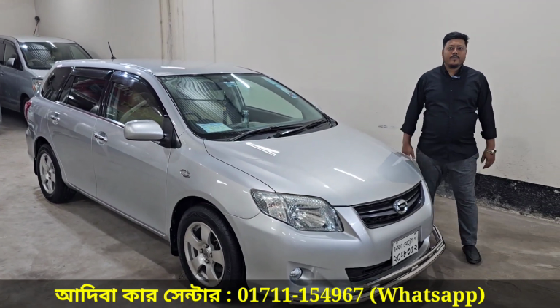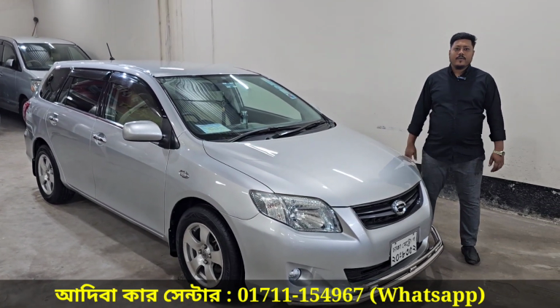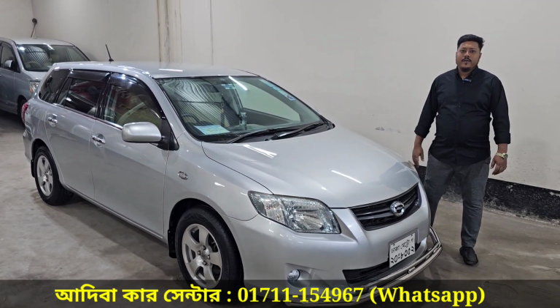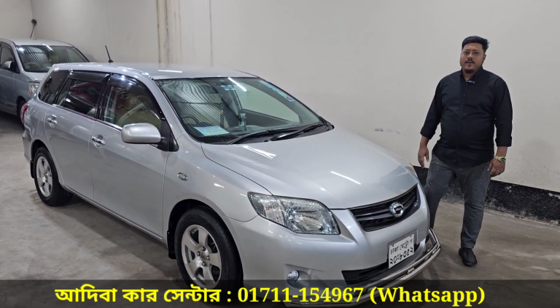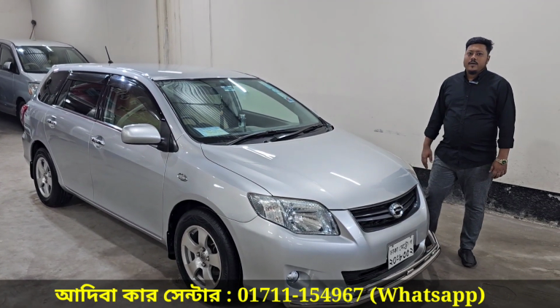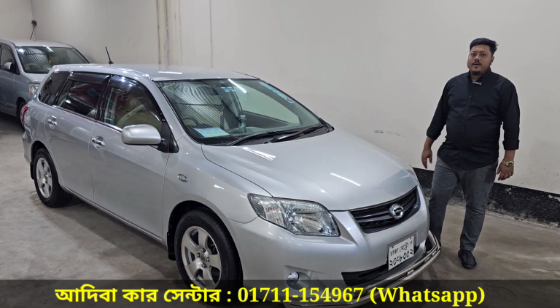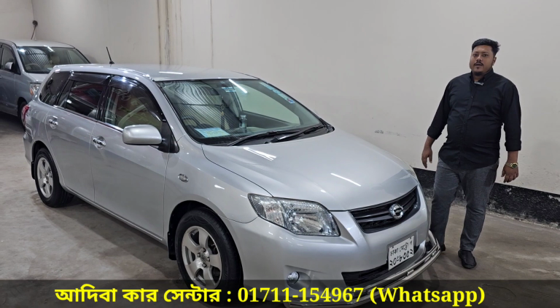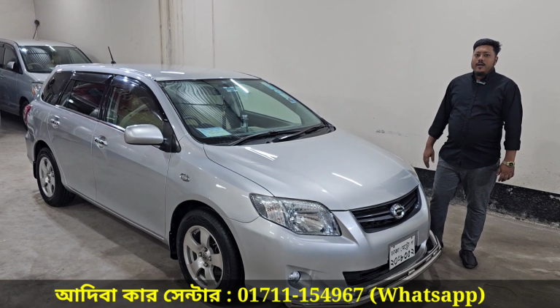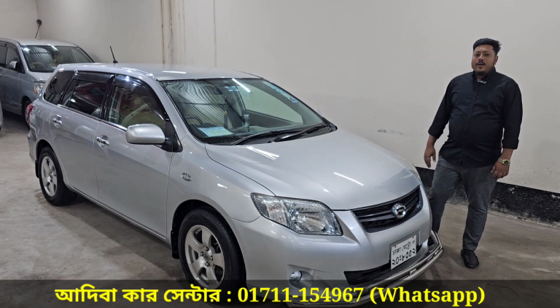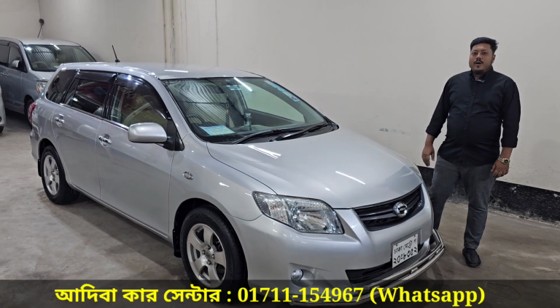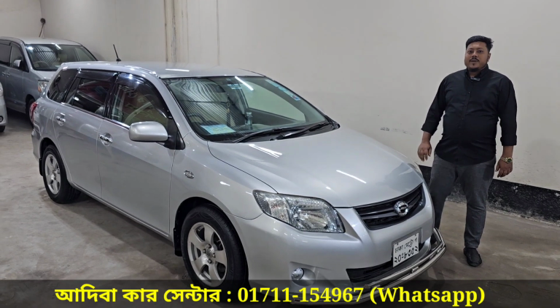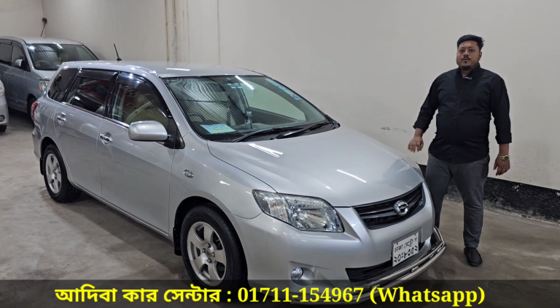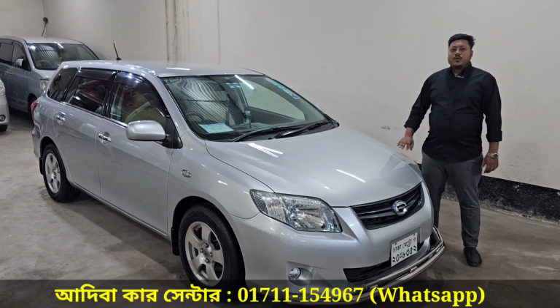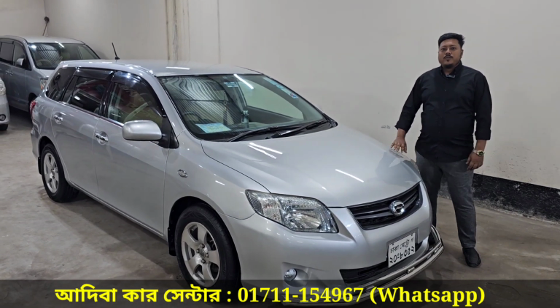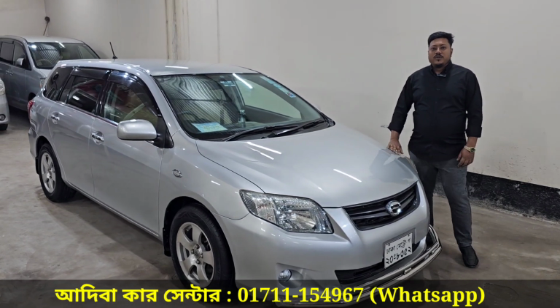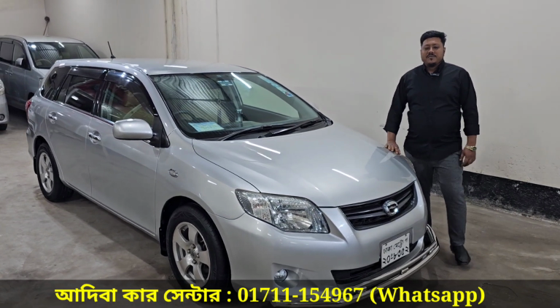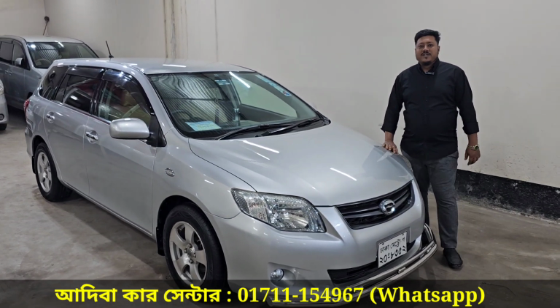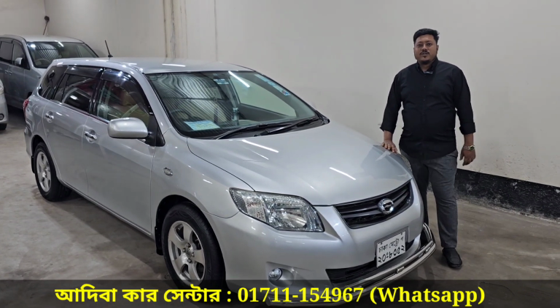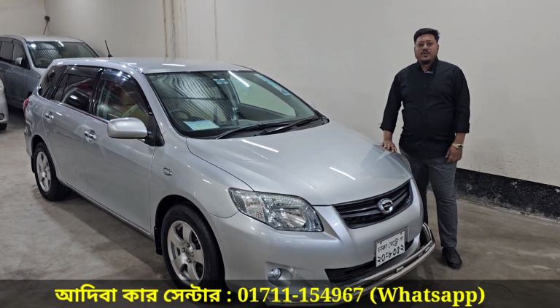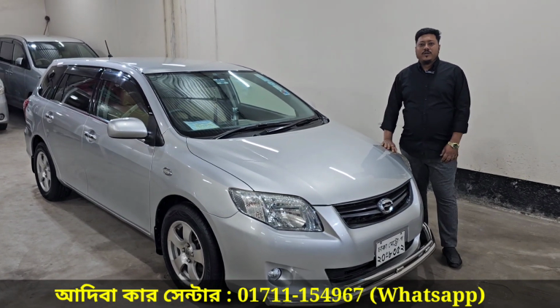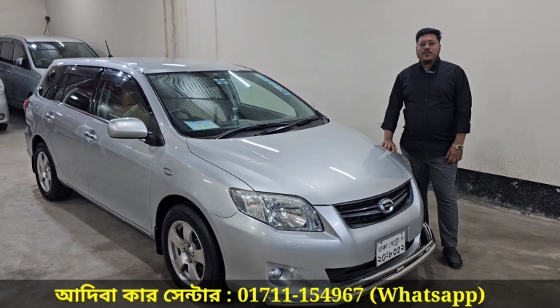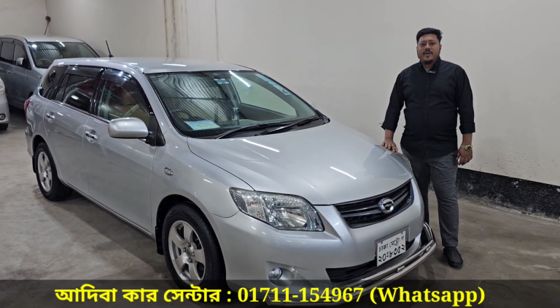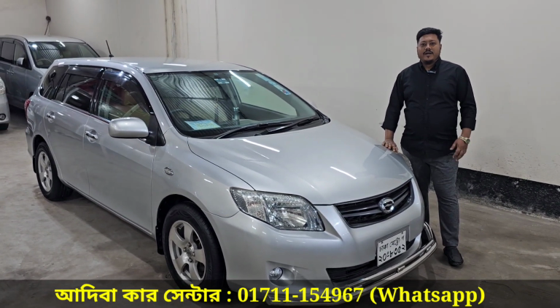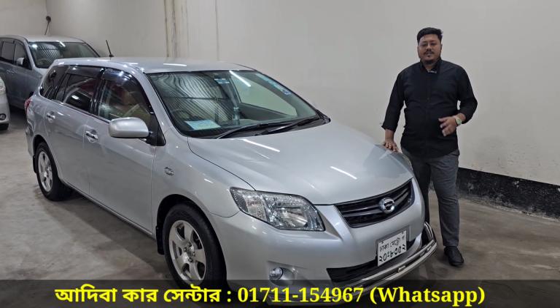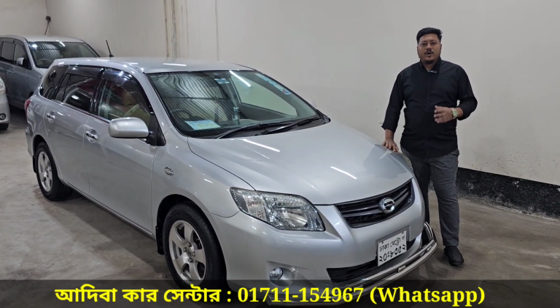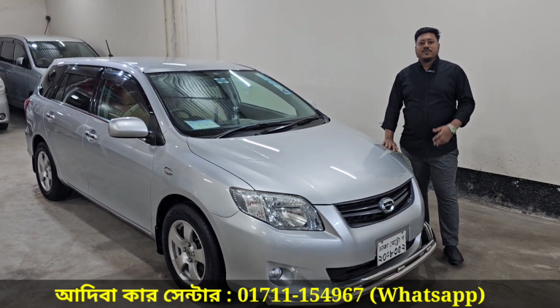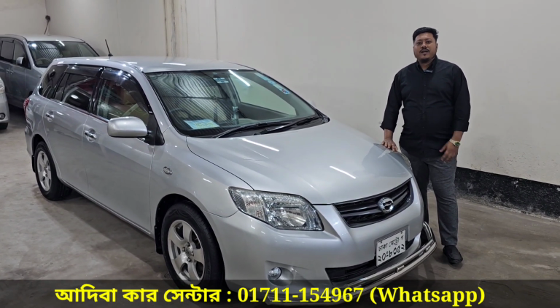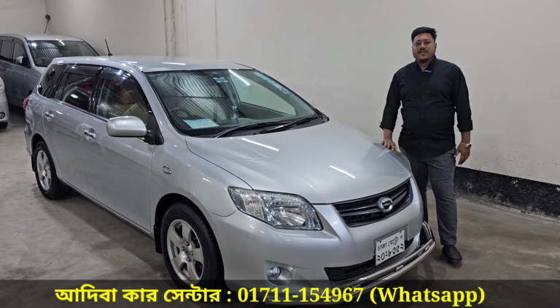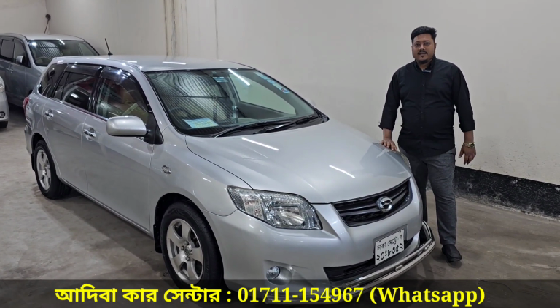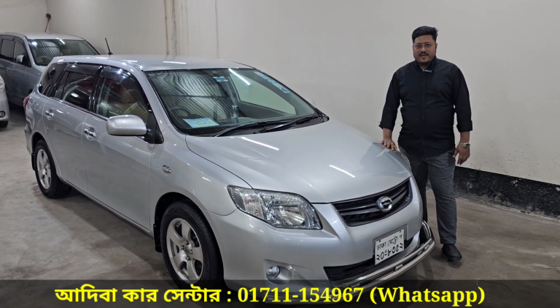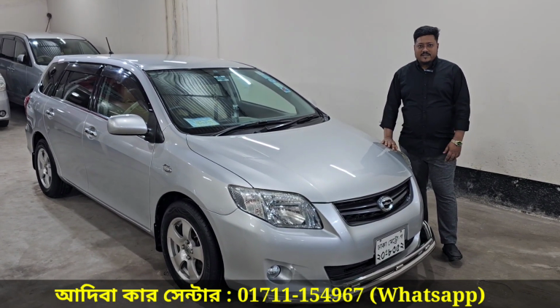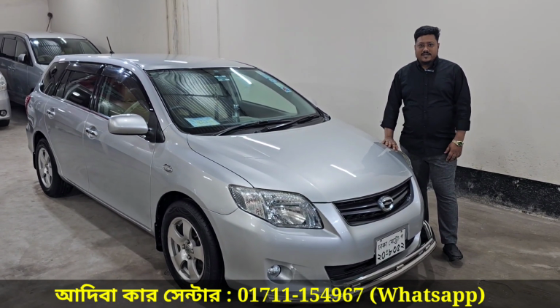Alhamdulillah. My address: Muhammadpur, Shahid, Buddji BC, Tishauder, two-number gate, opposite Adibakar Center.